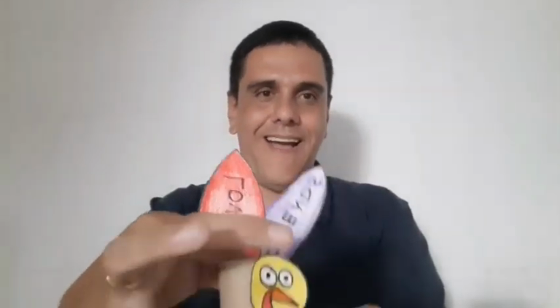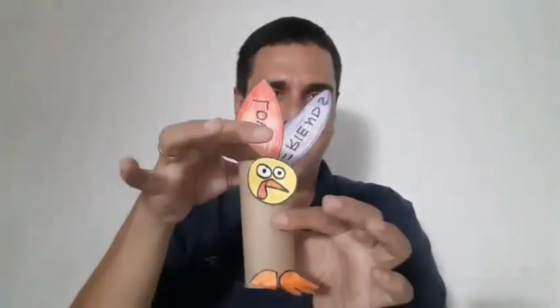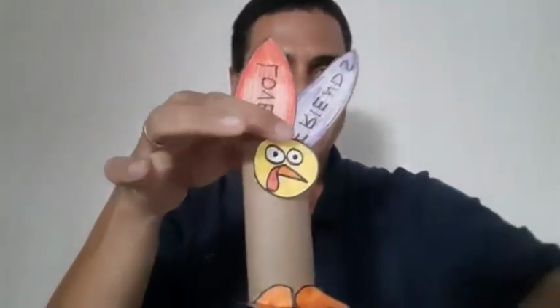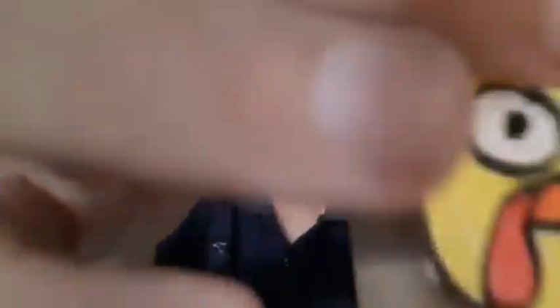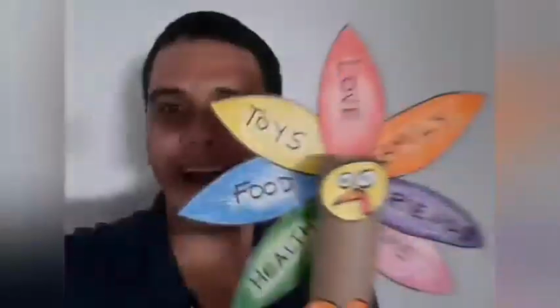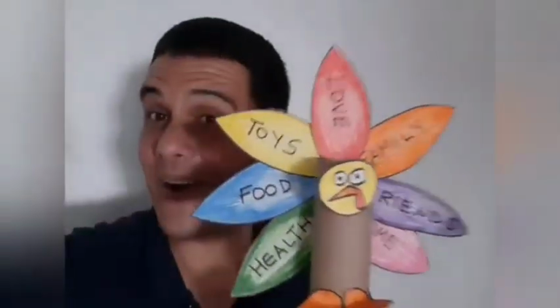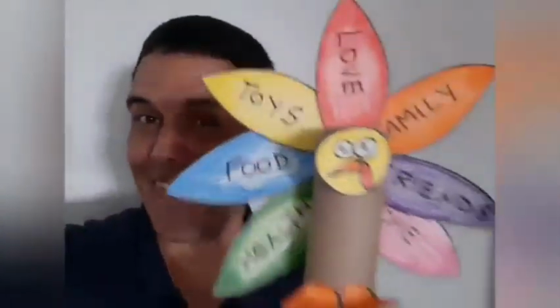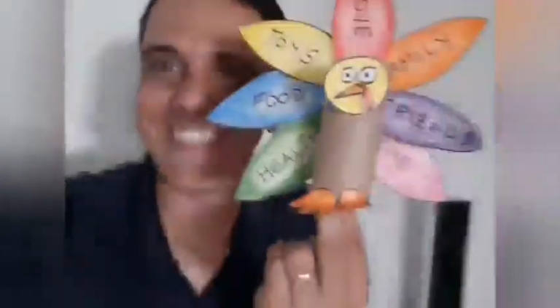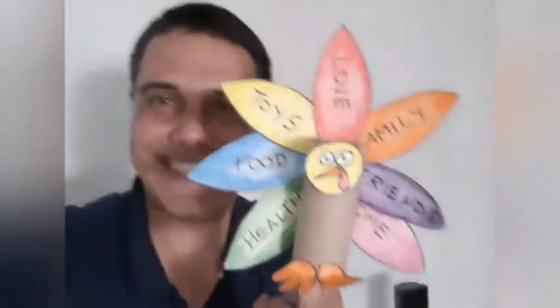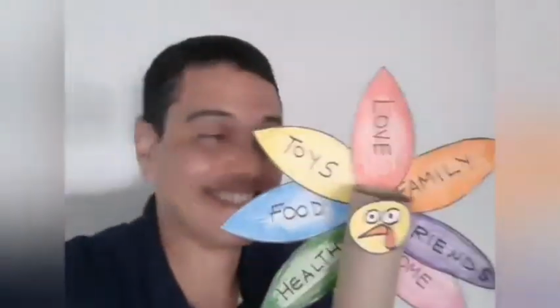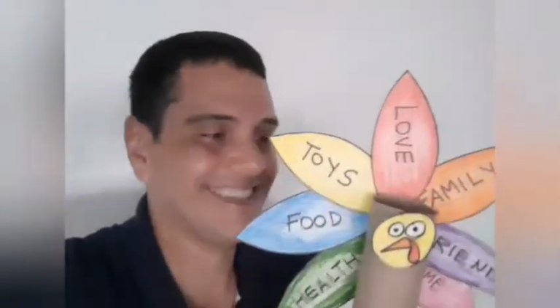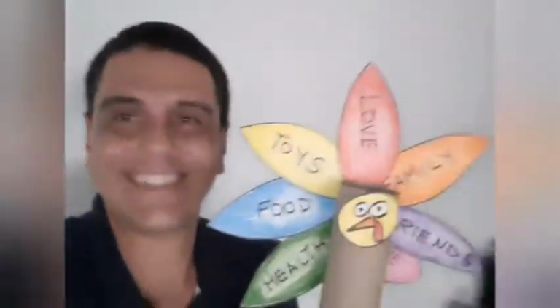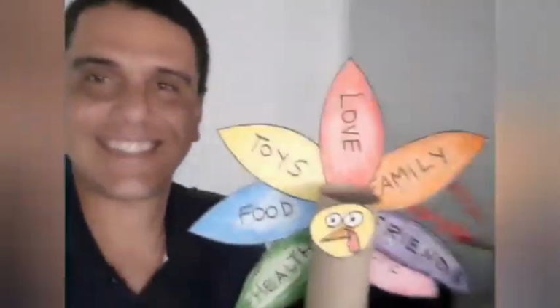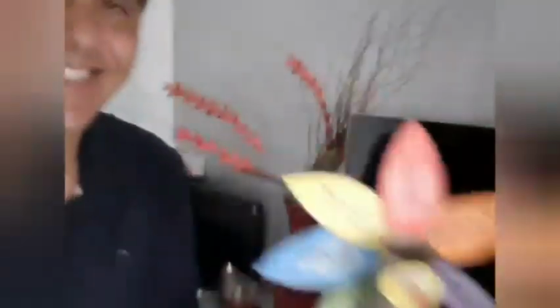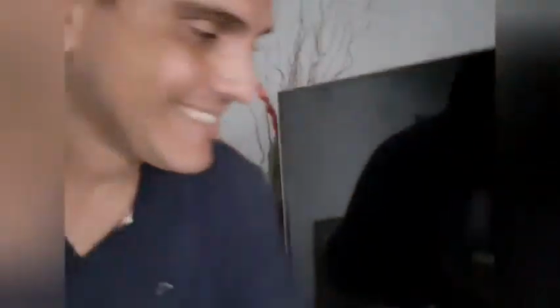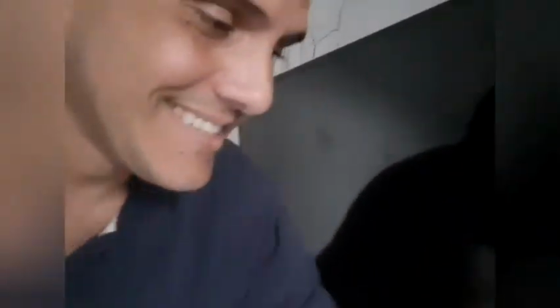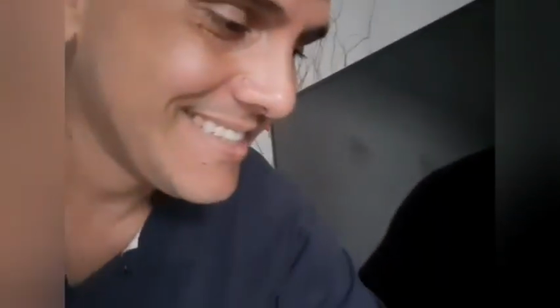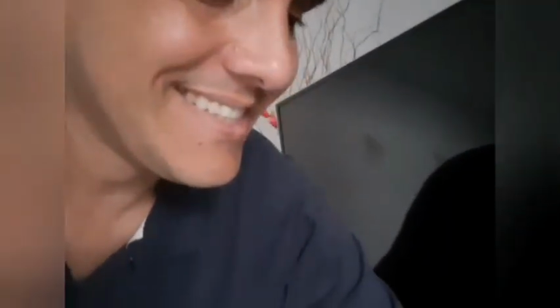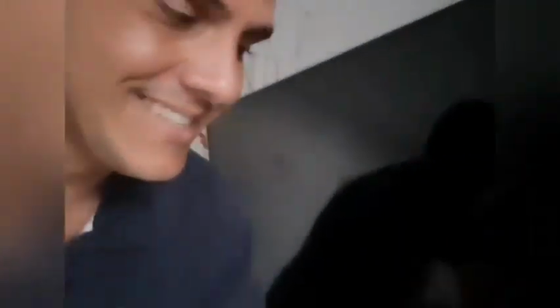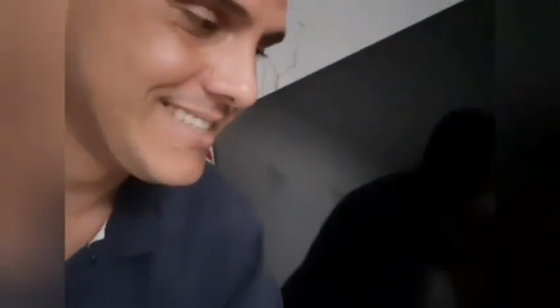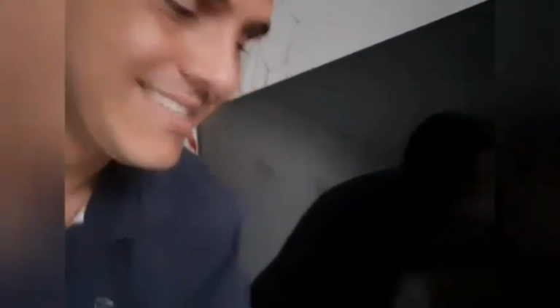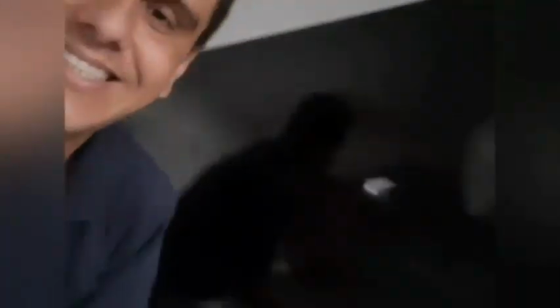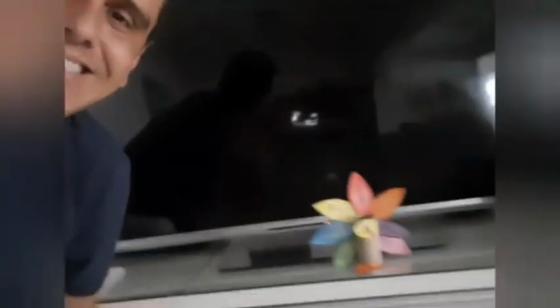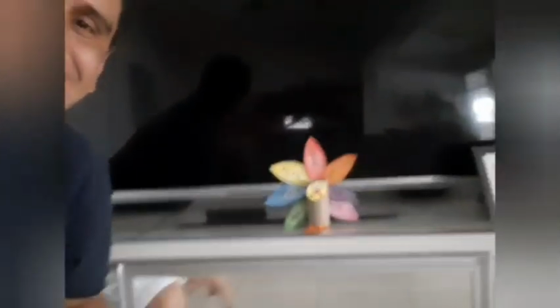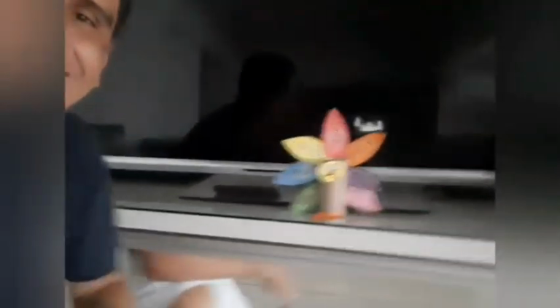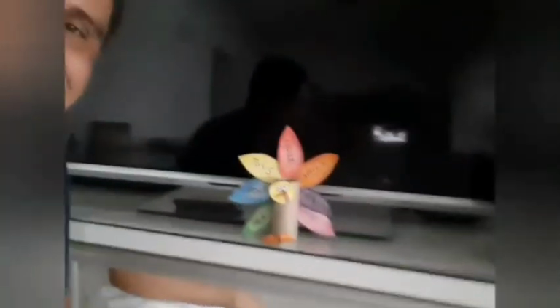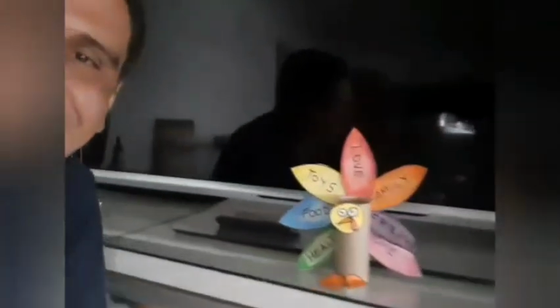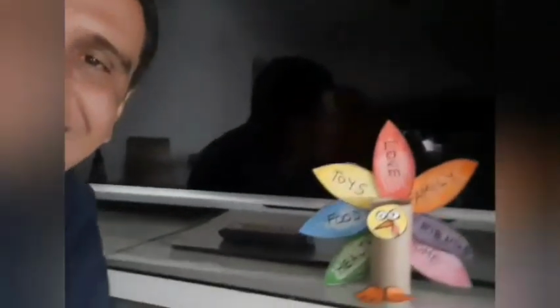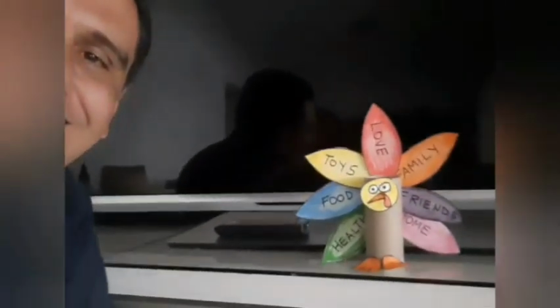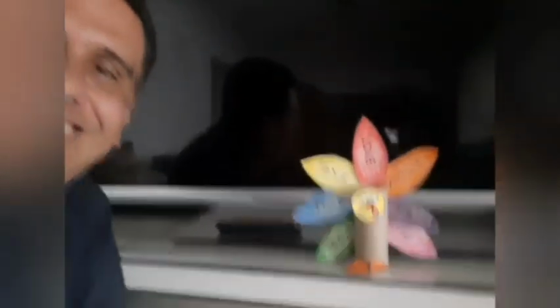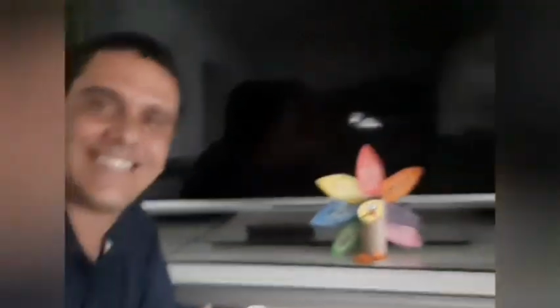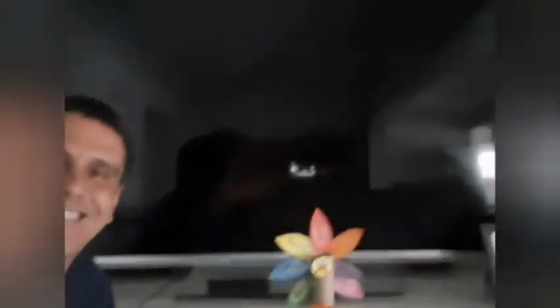What a beautiful turkey! Now, students, you can show your turkey to your family. Bye!